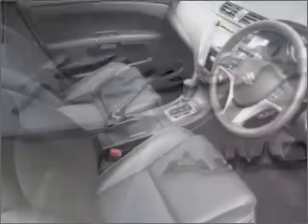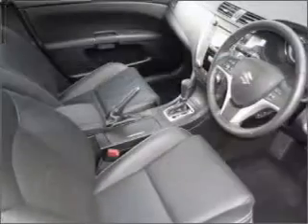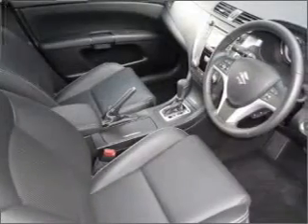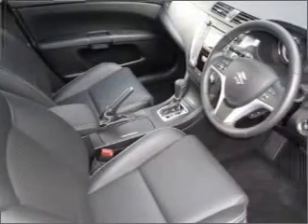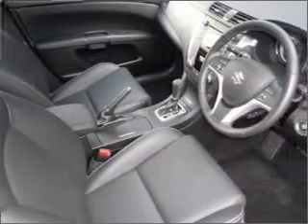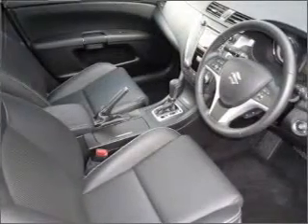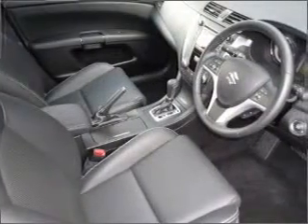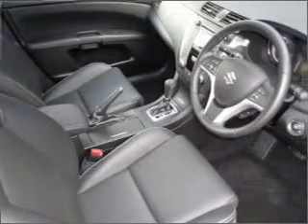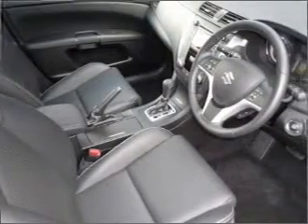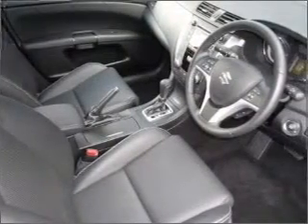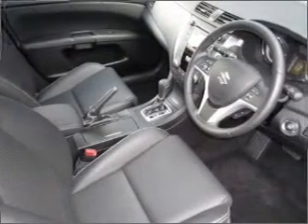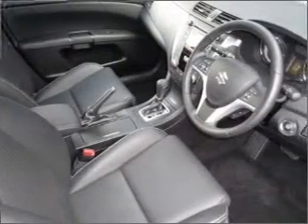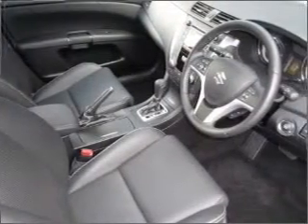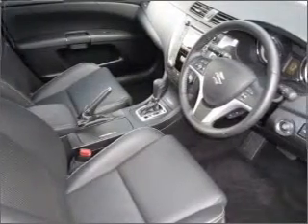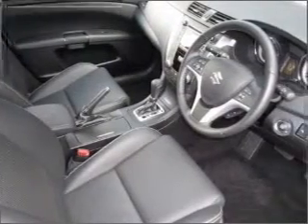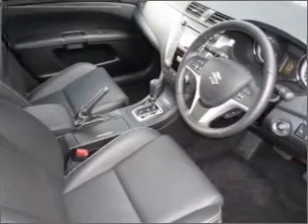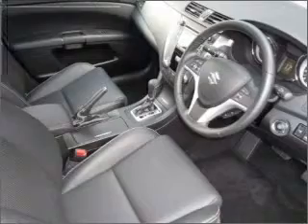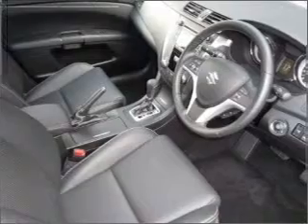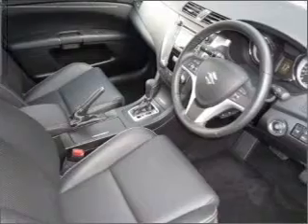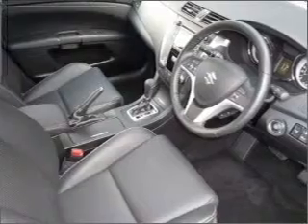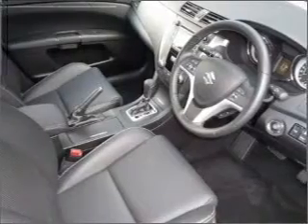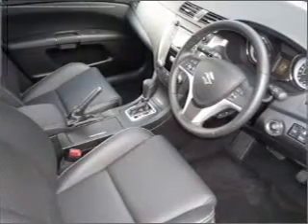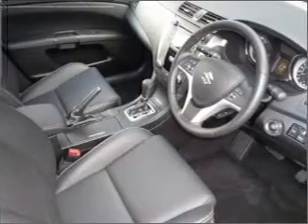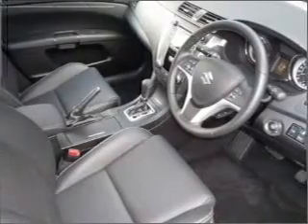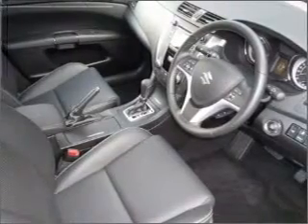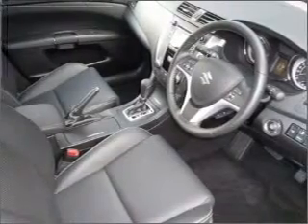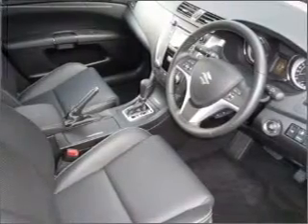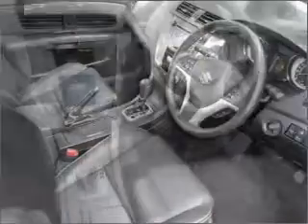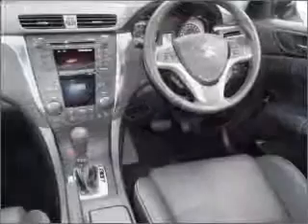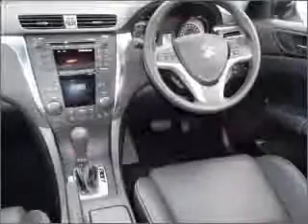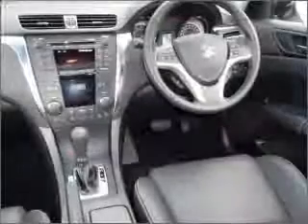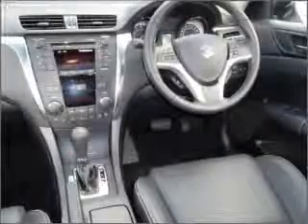Ventilated disc brakes, side airbag, stability control, curtain head airbags, and an adjustable tilt steering wheel.